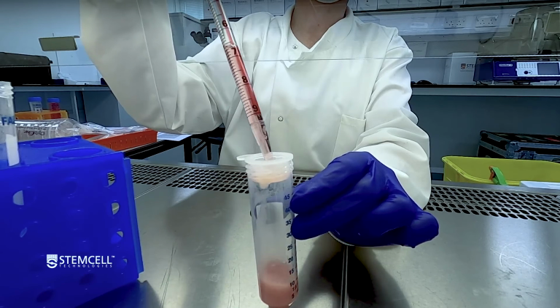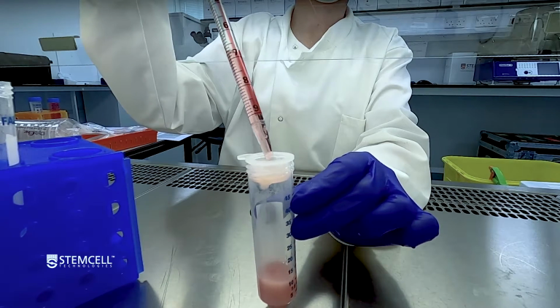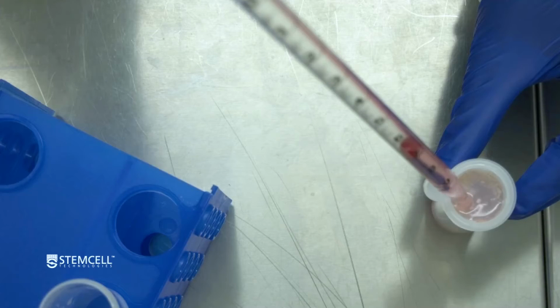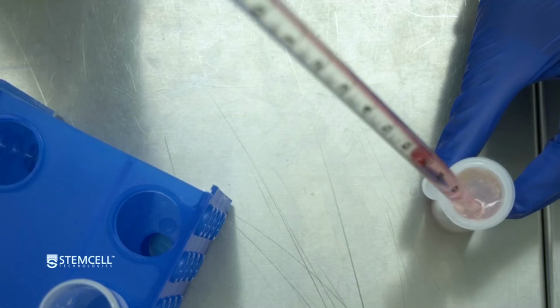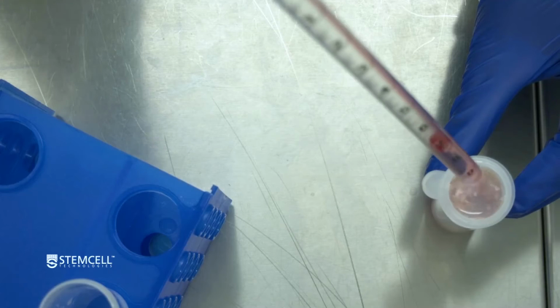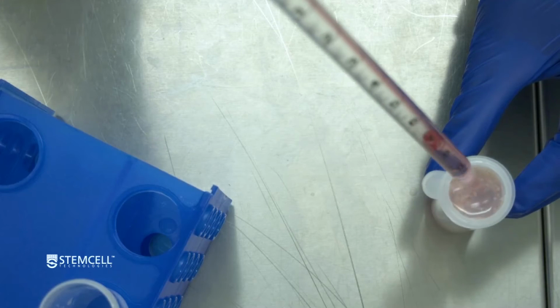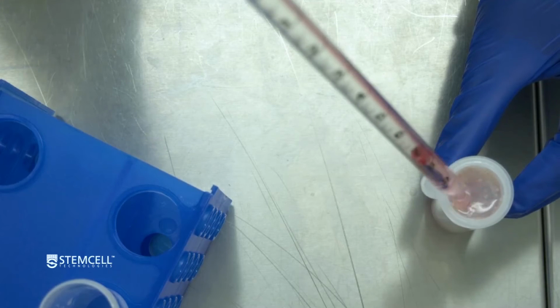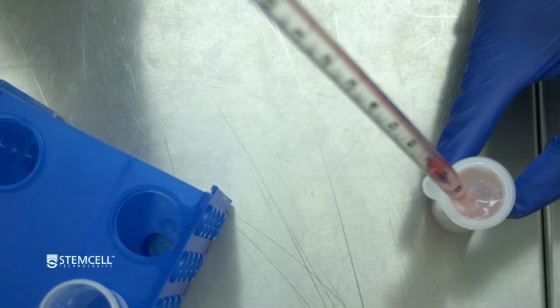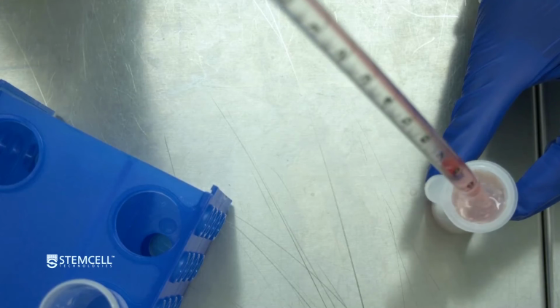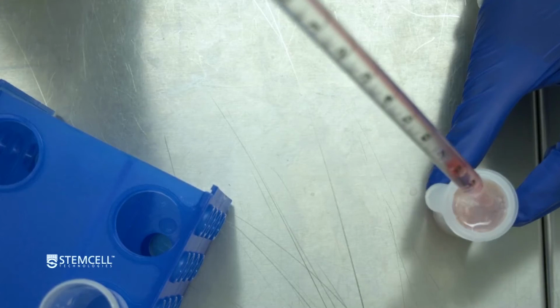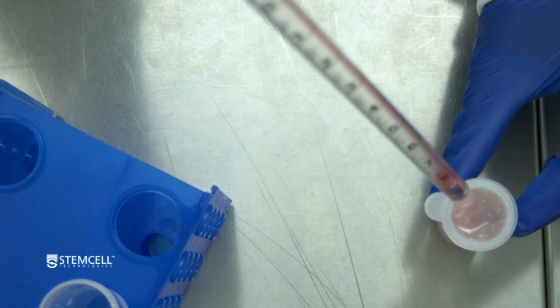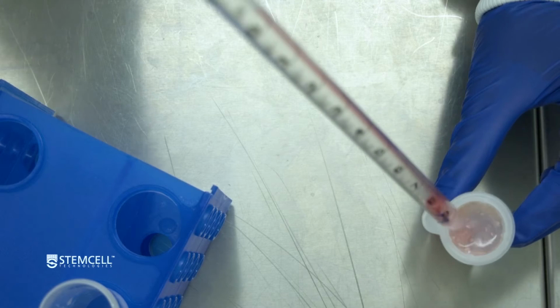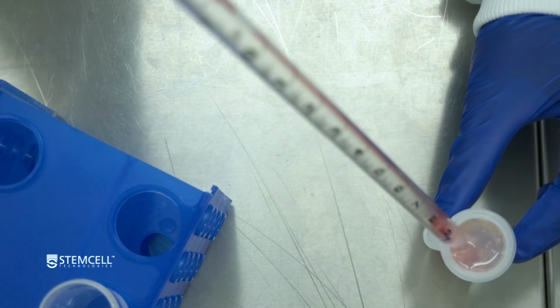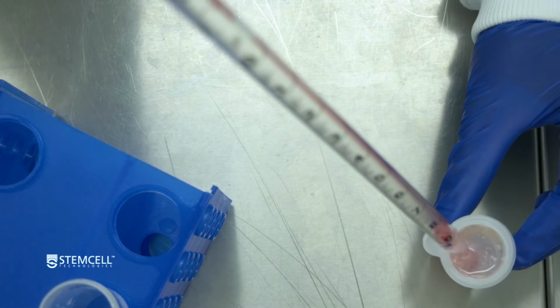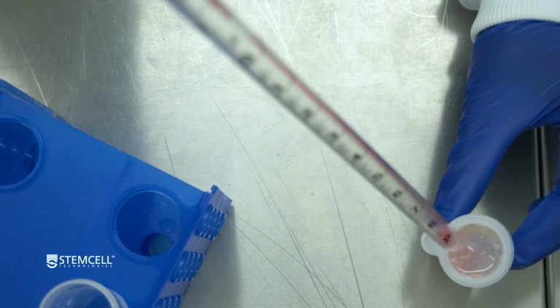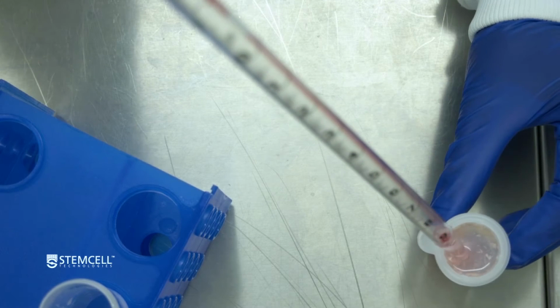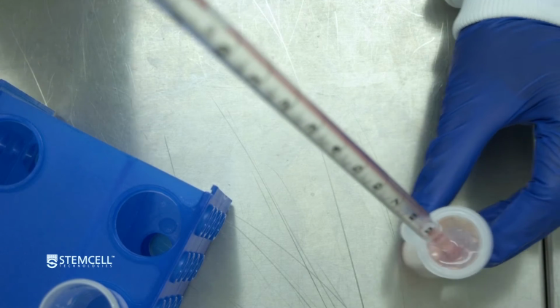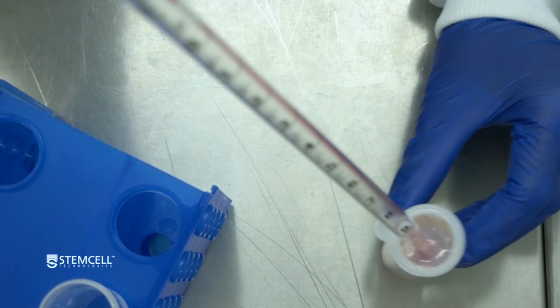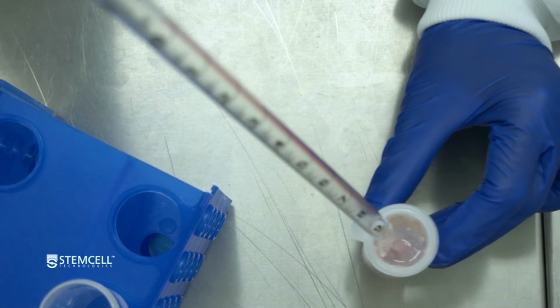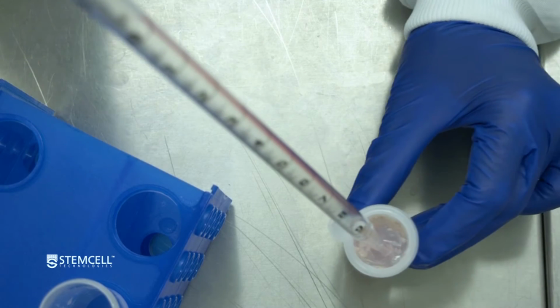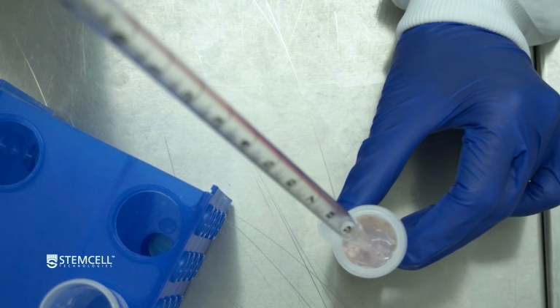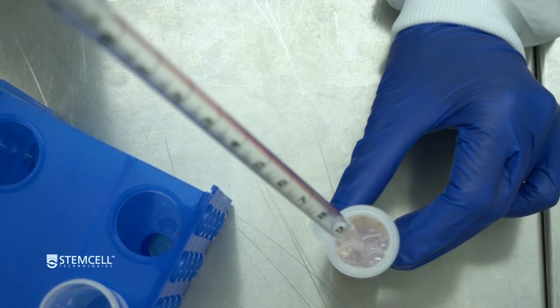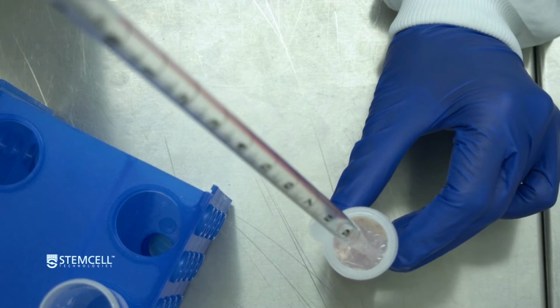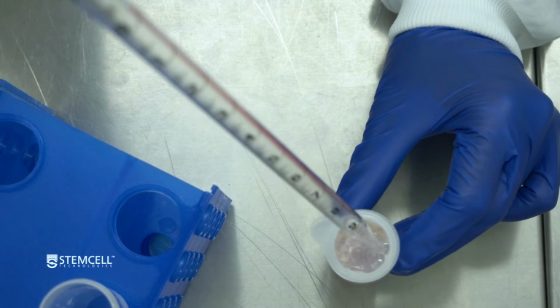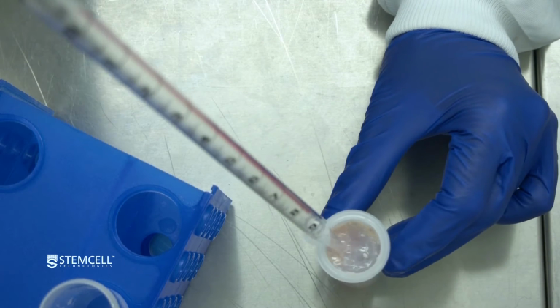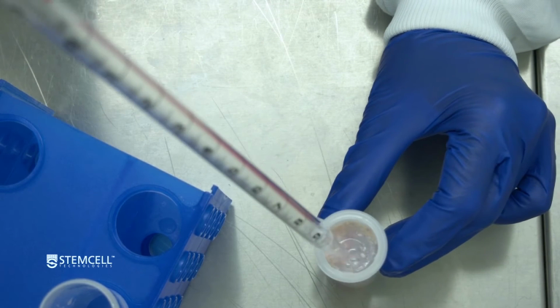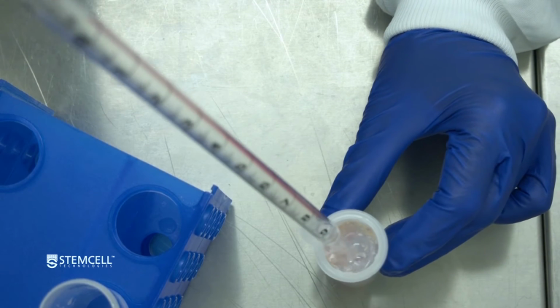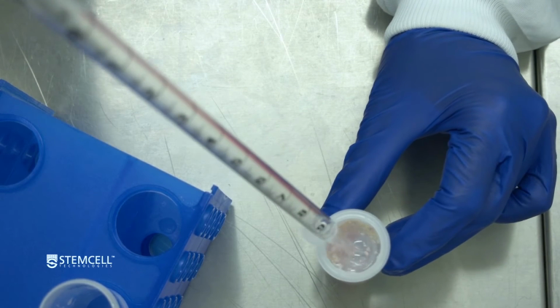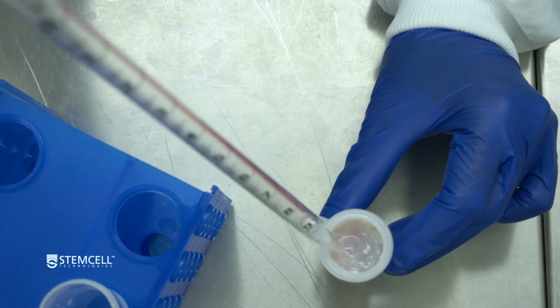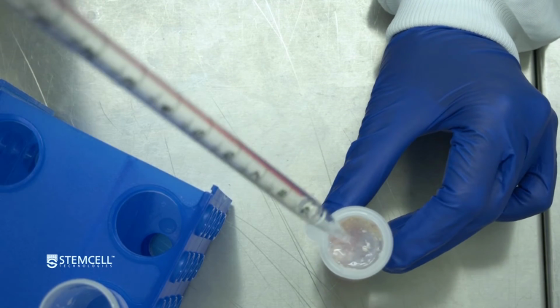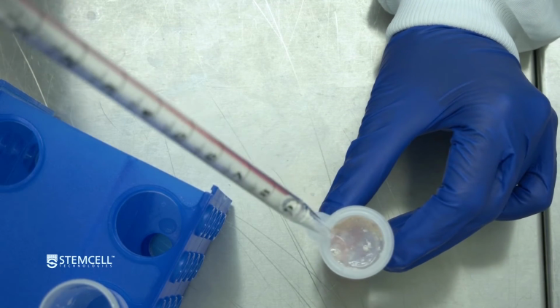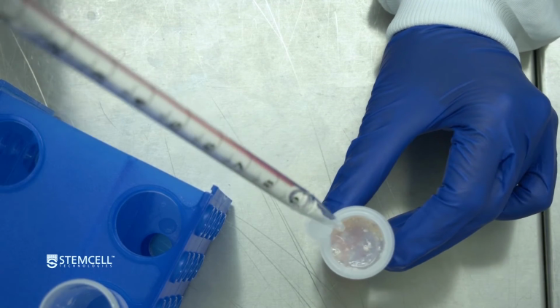If the filter becomes clogged, transfer the contents to a new, pre-wetted filter.